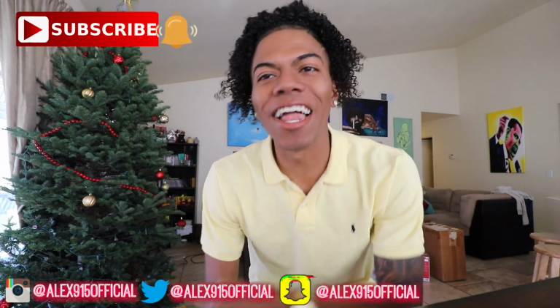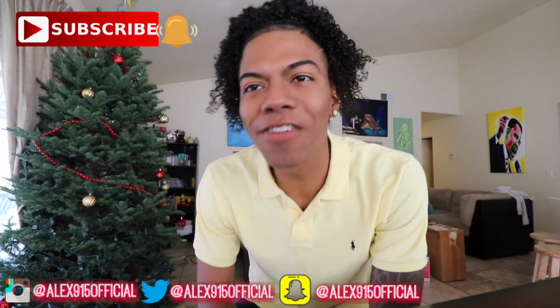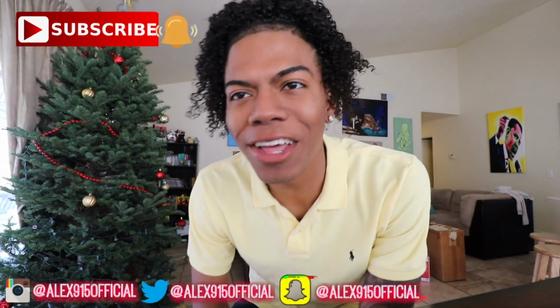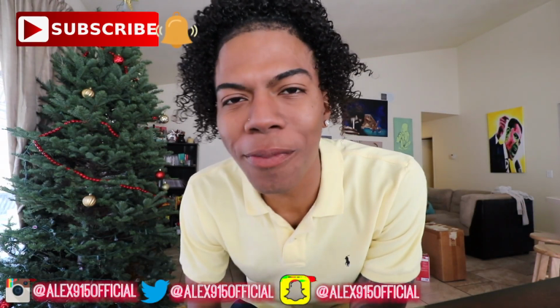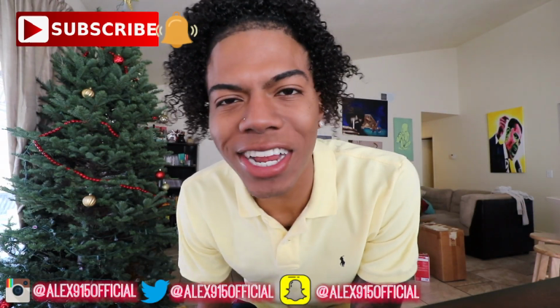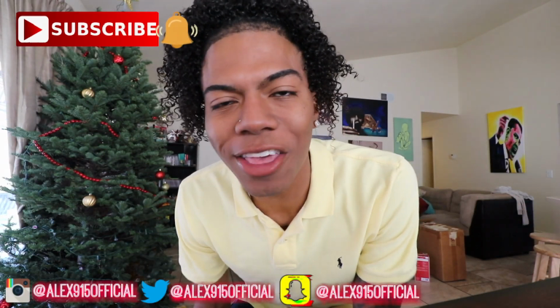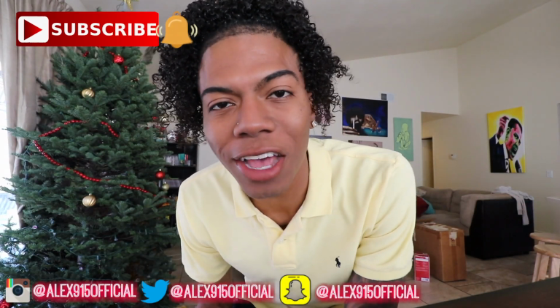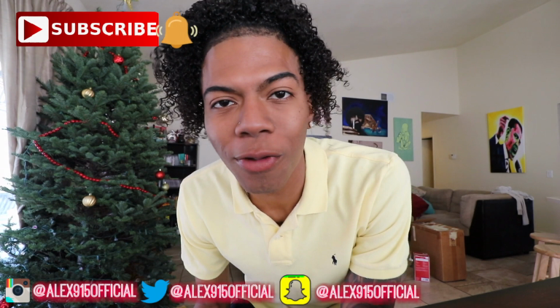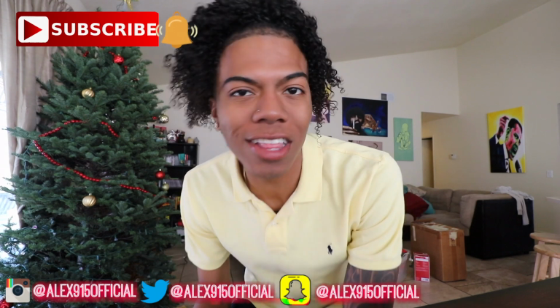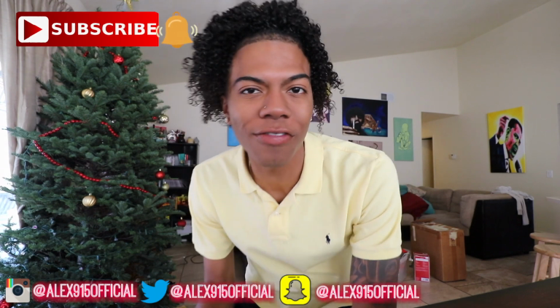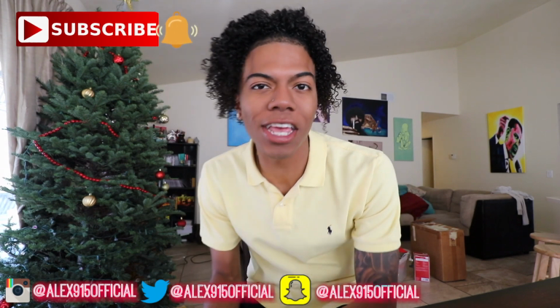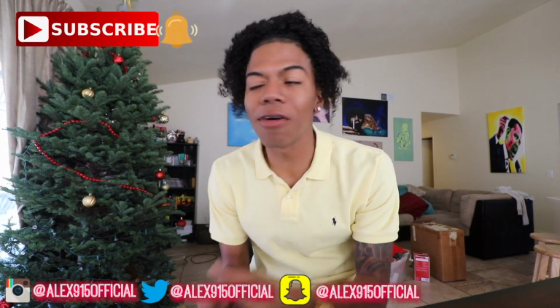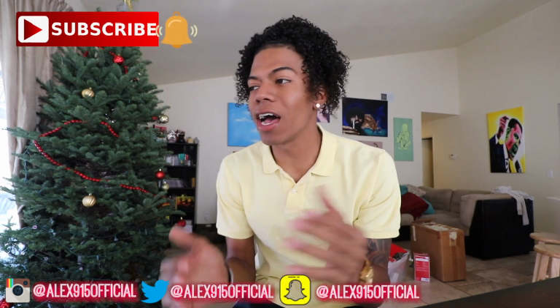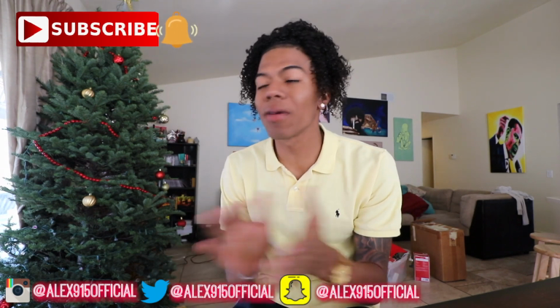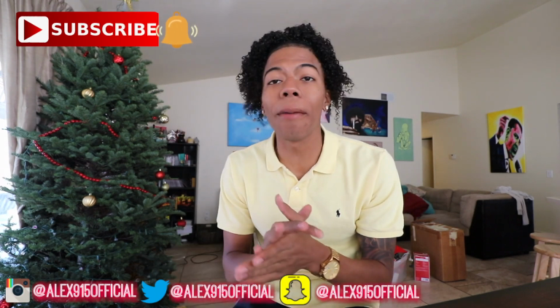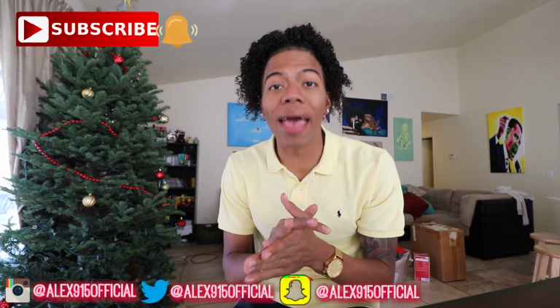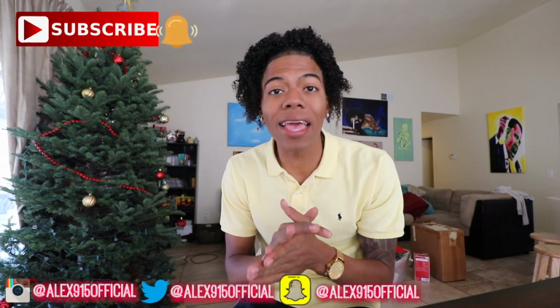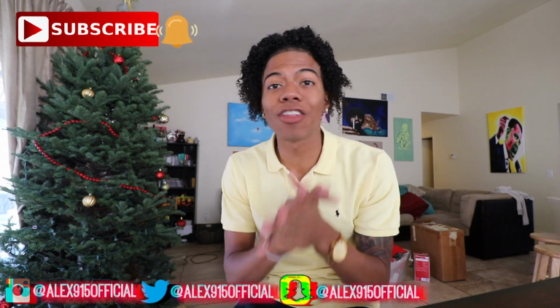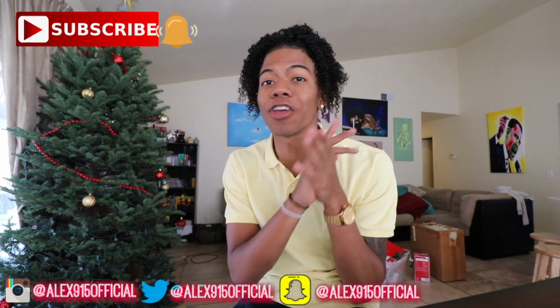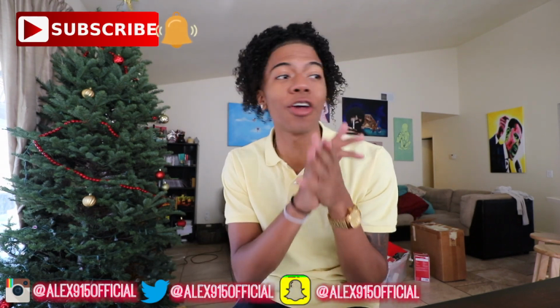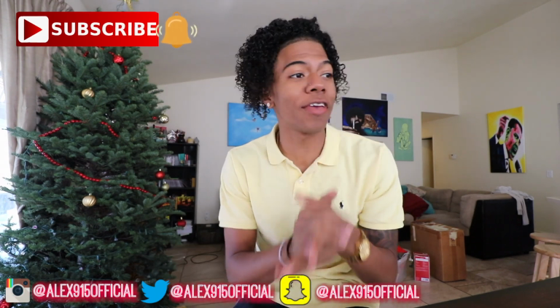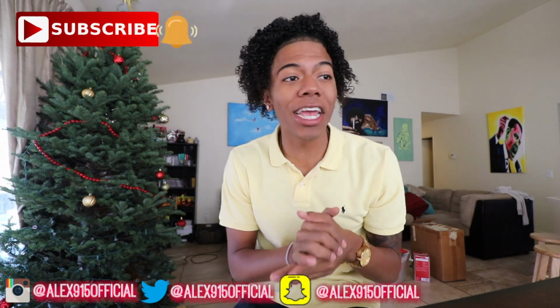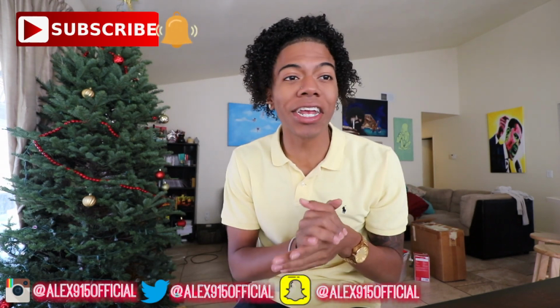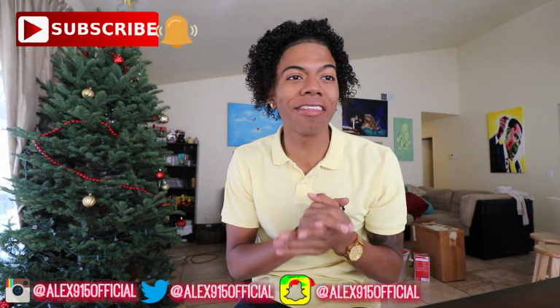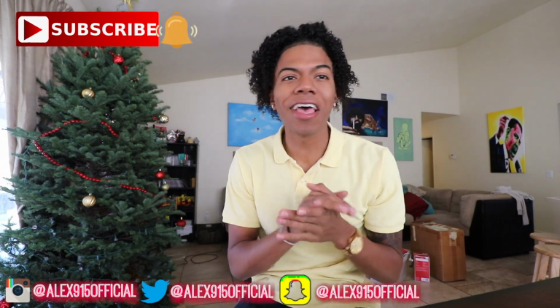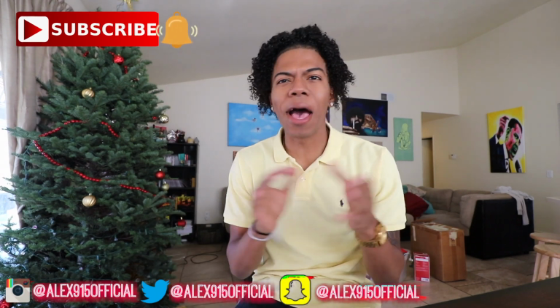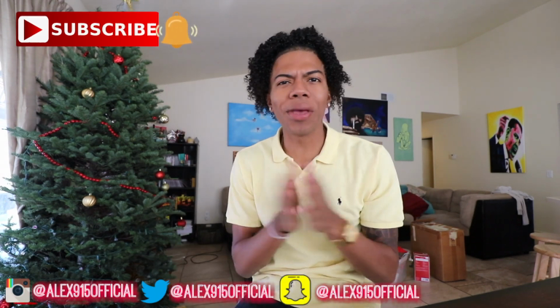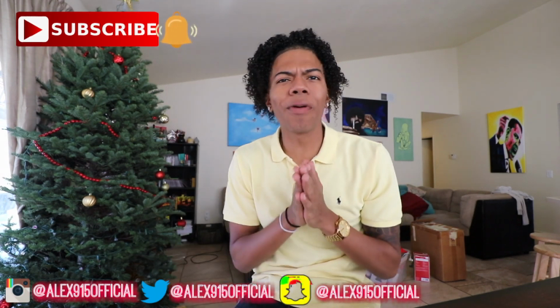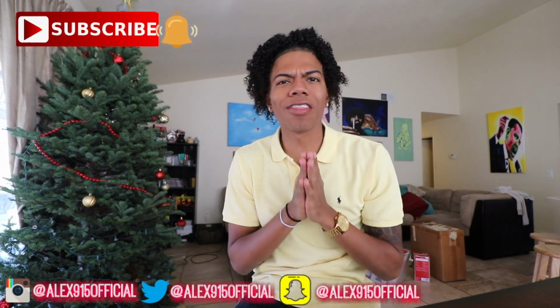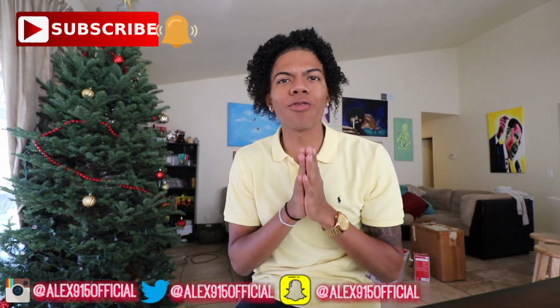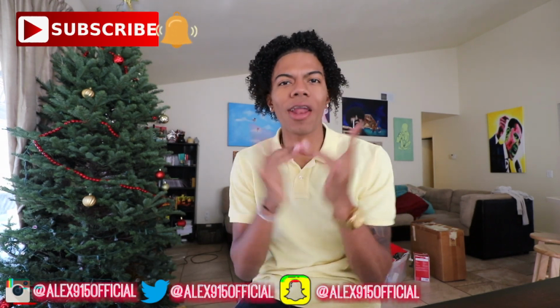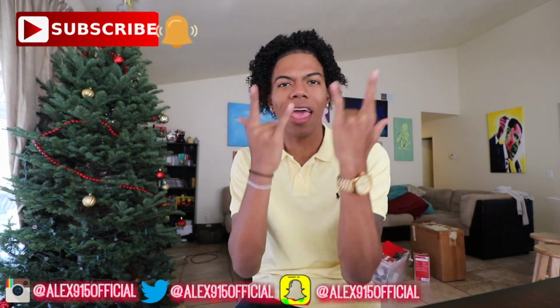I love you guys so much. Thank you guys for watching this video. Turn on your notifications and be a part of the squad.